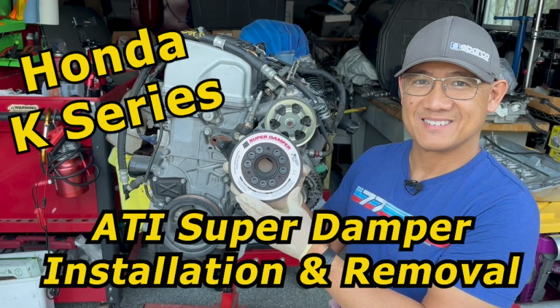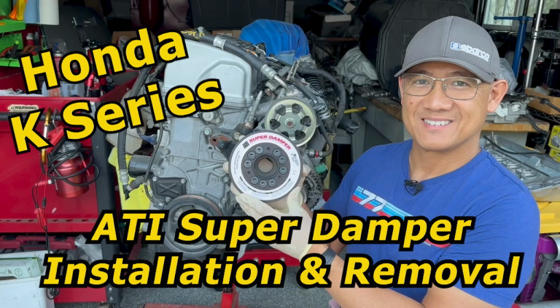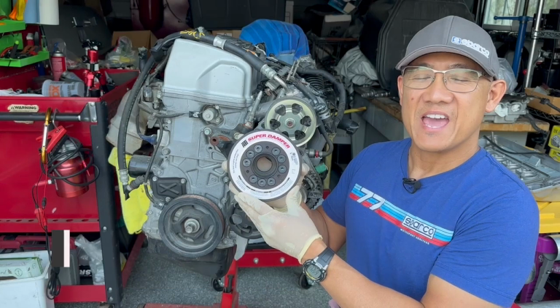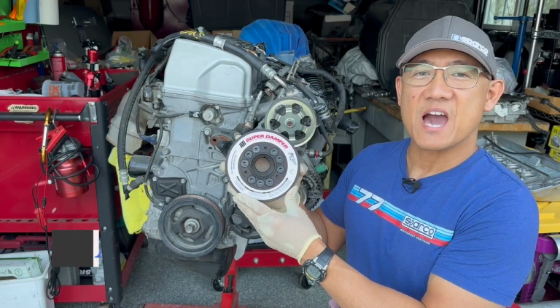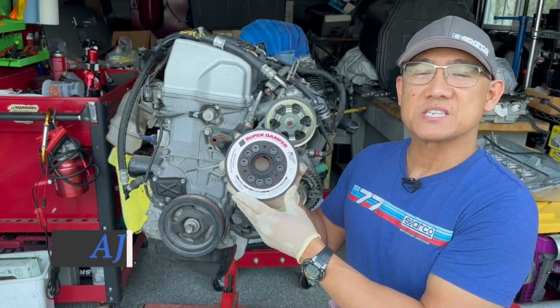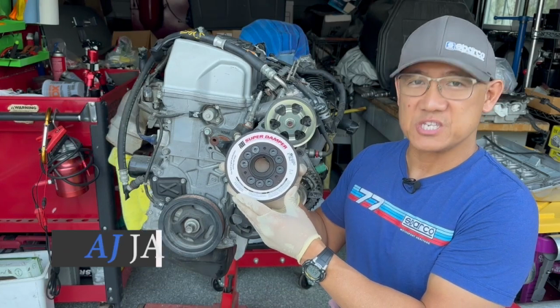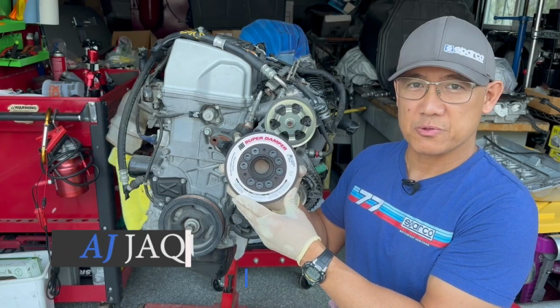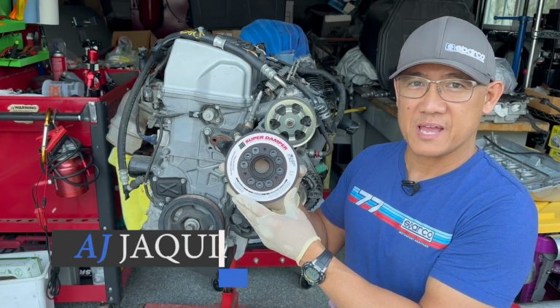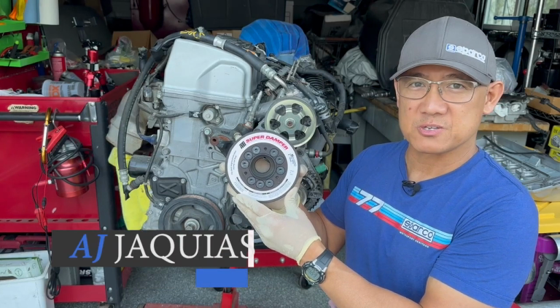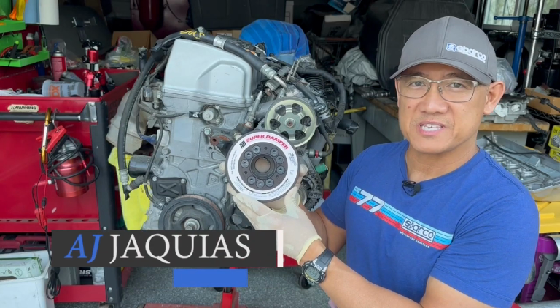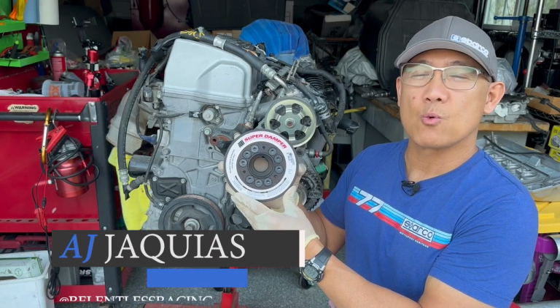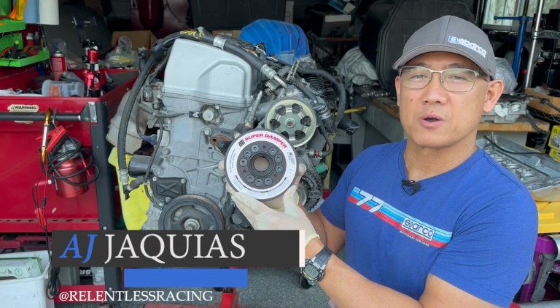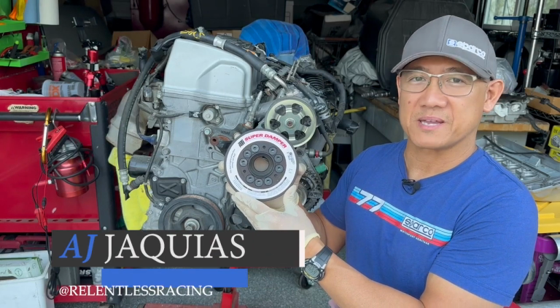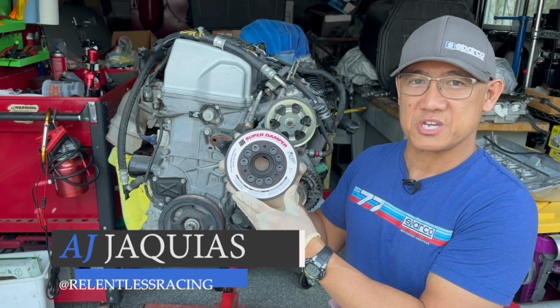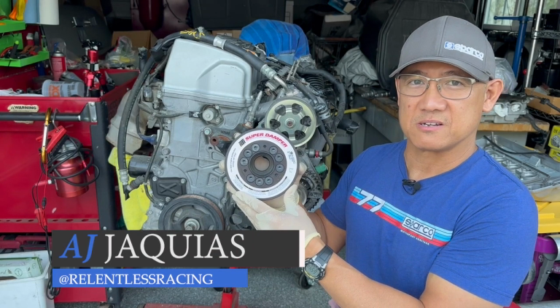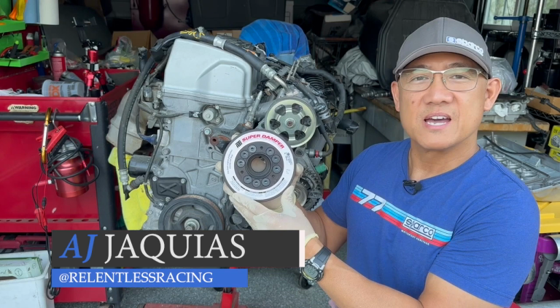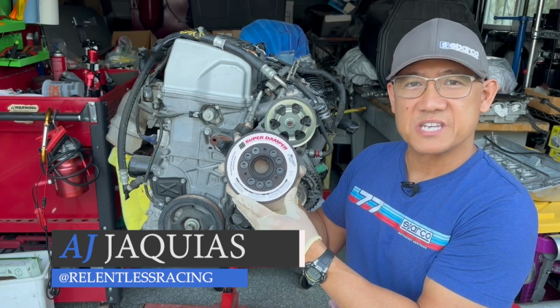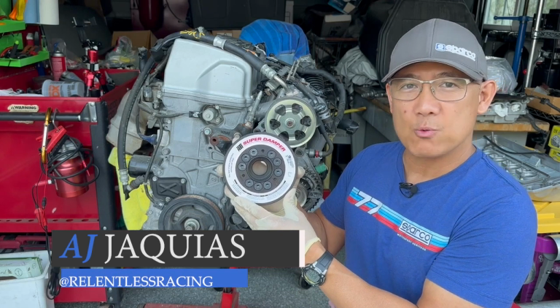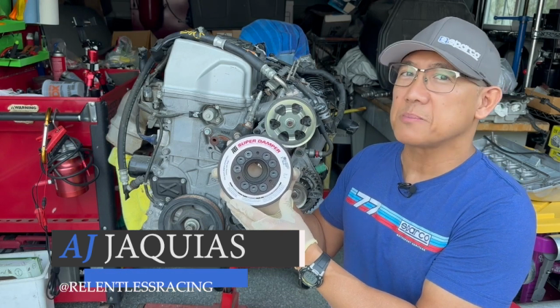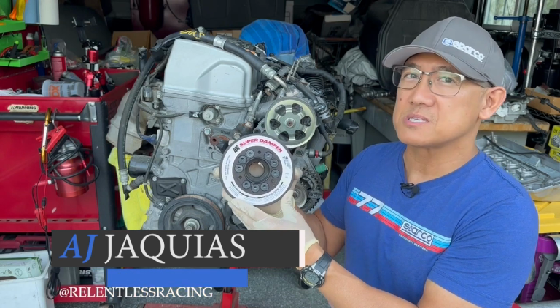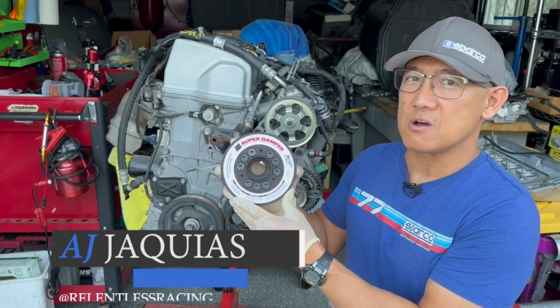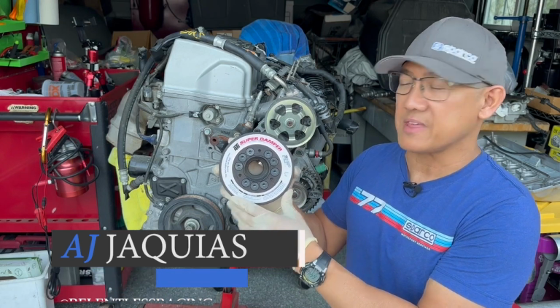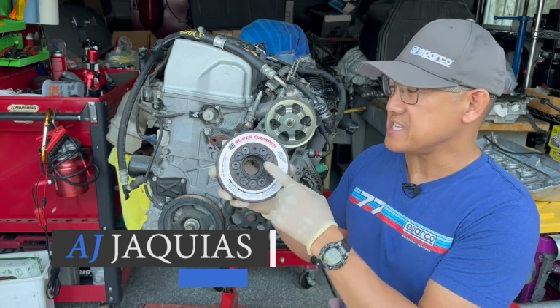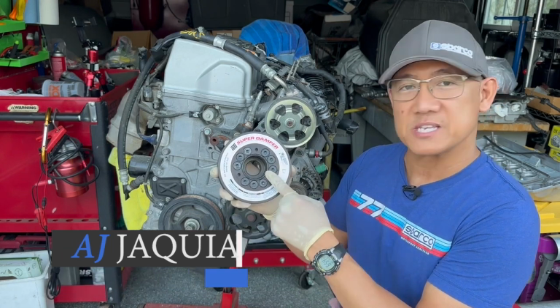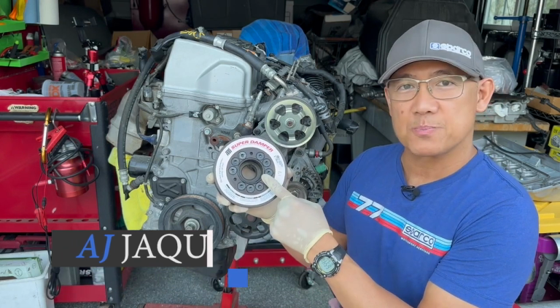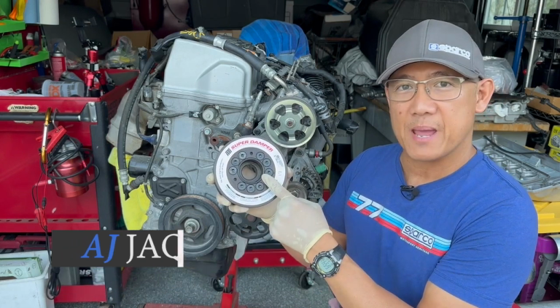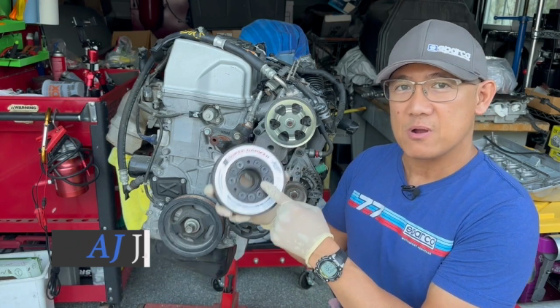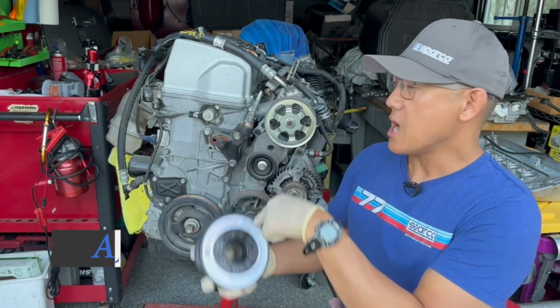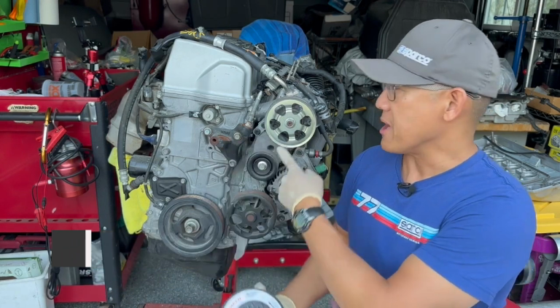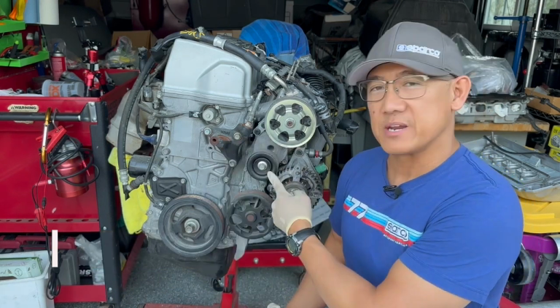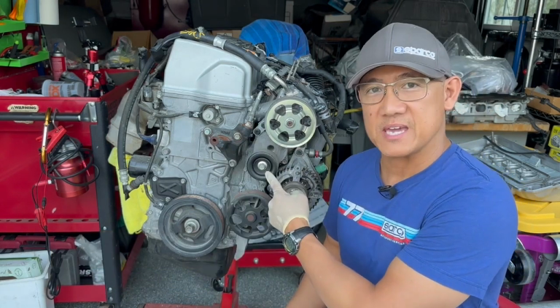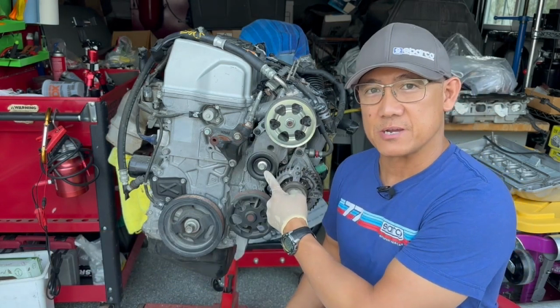Hey guys, AJ with Relentless Racing. Welcome back to the channel. Today we're going to be installing the ATI Super Damper on my Honda K-Series.